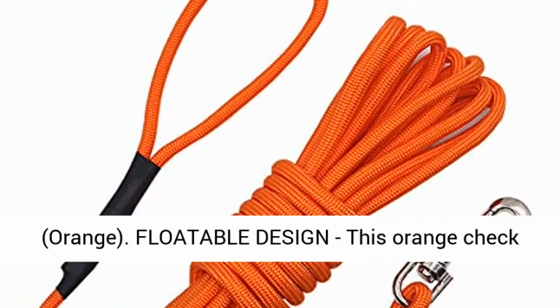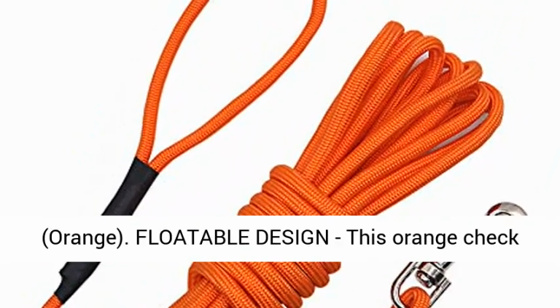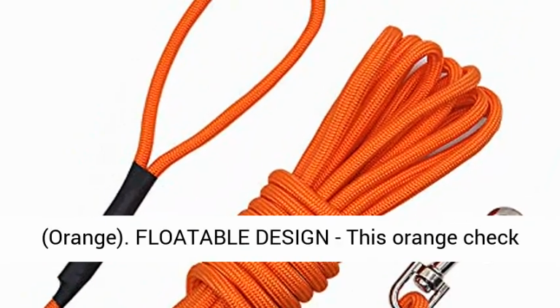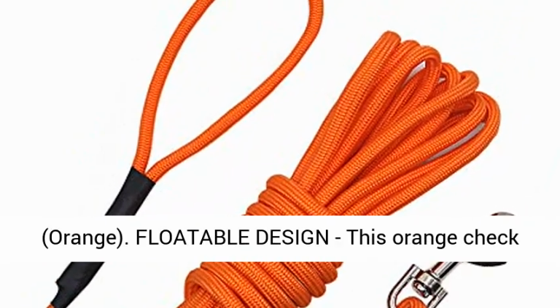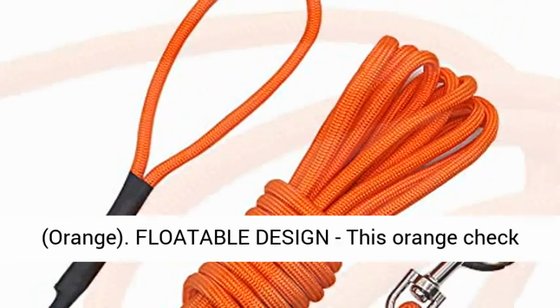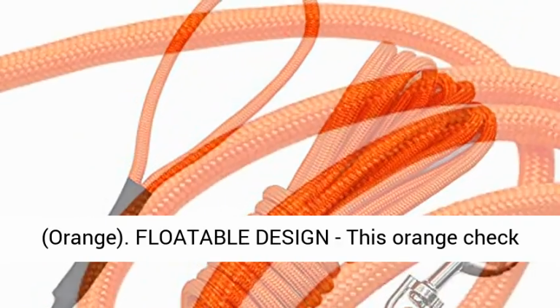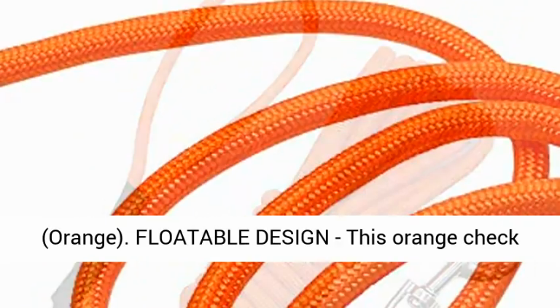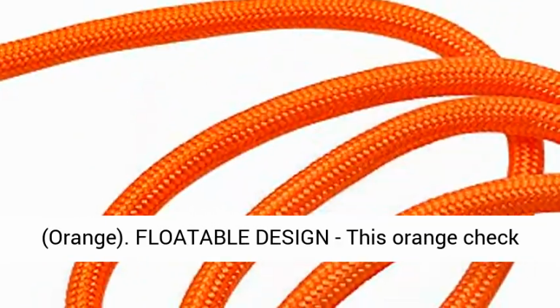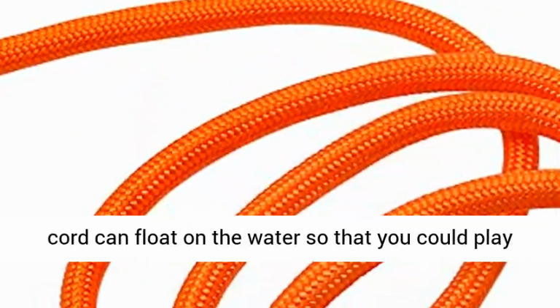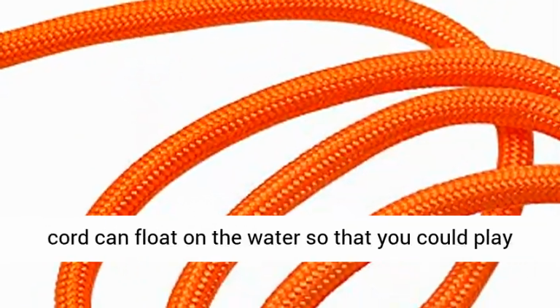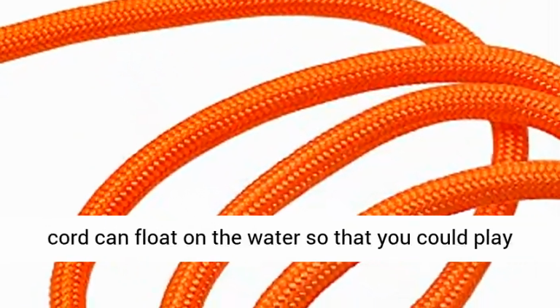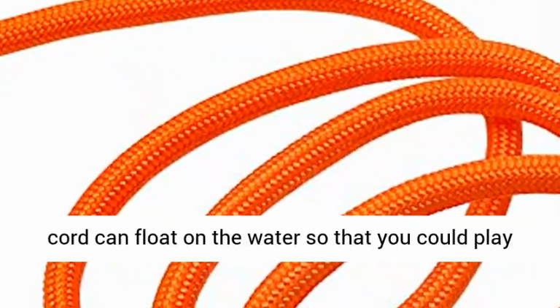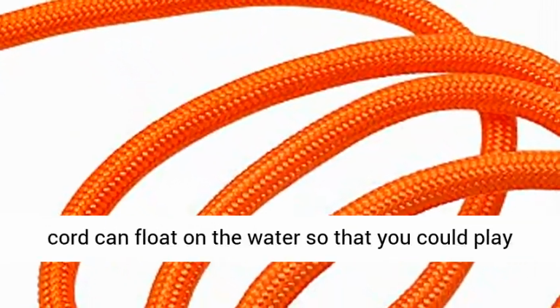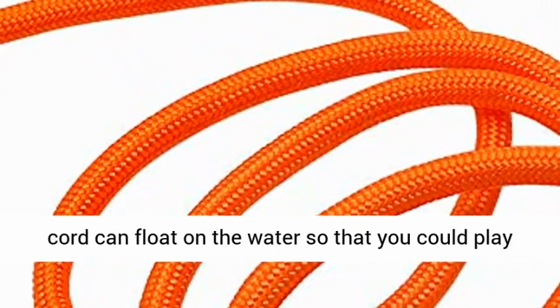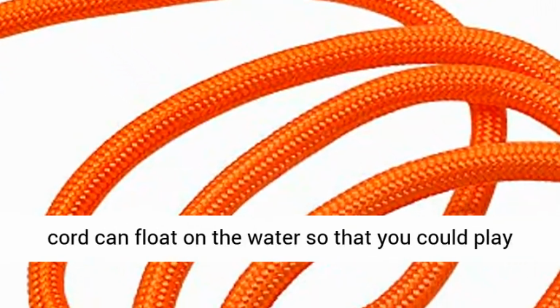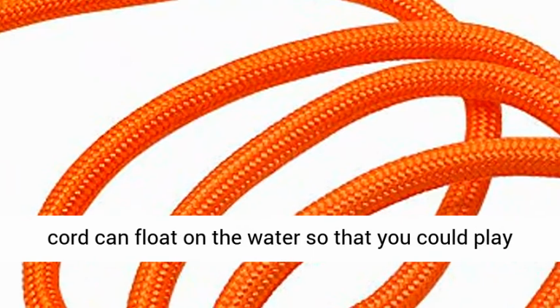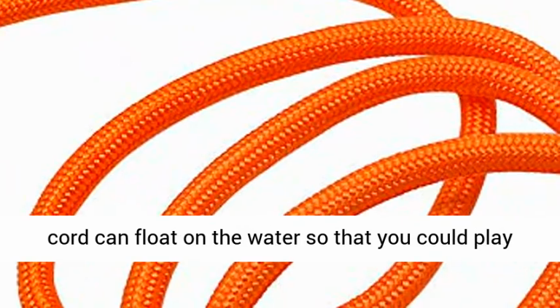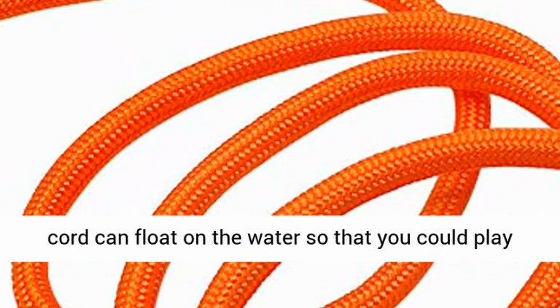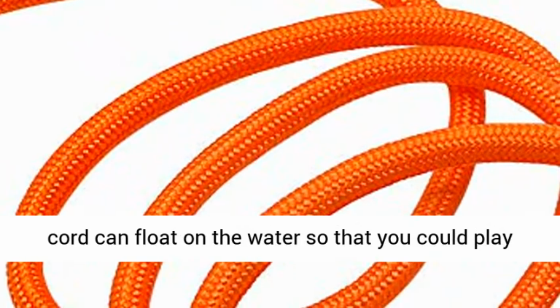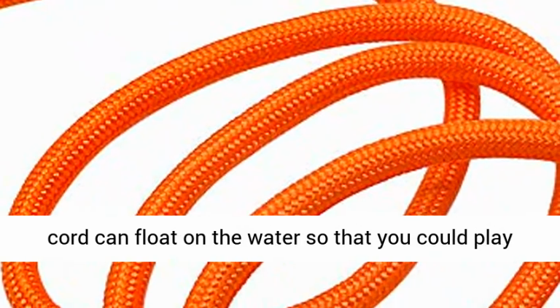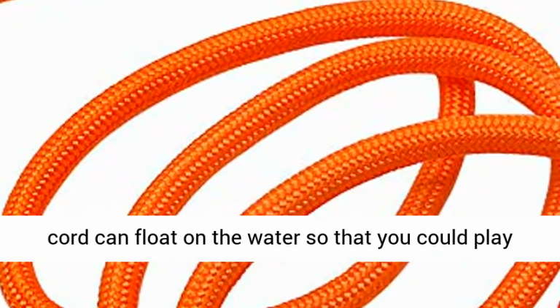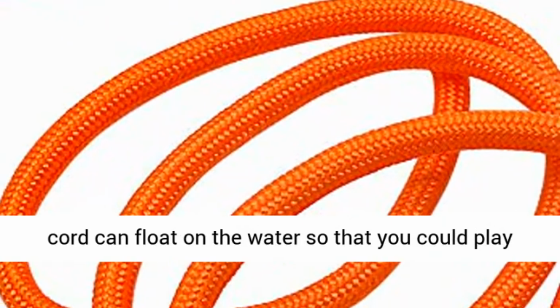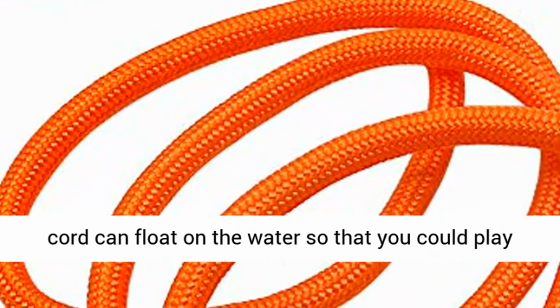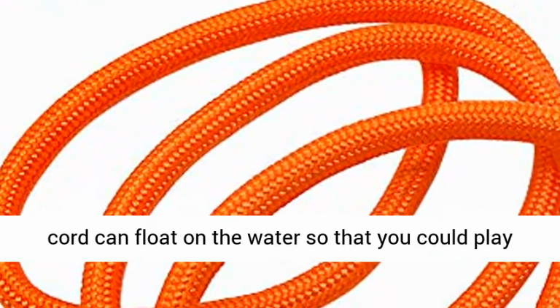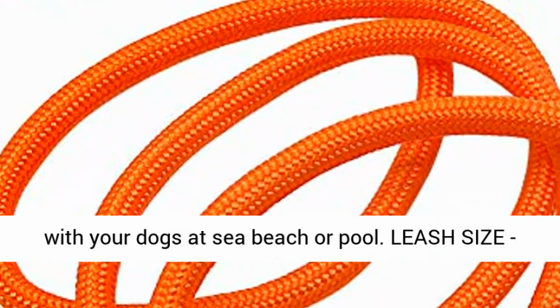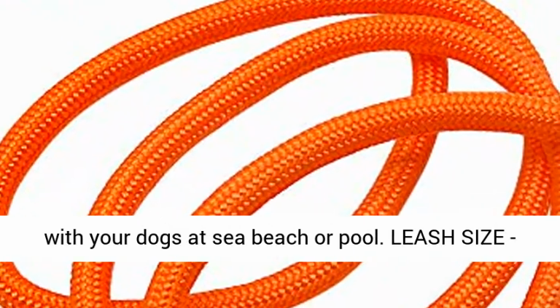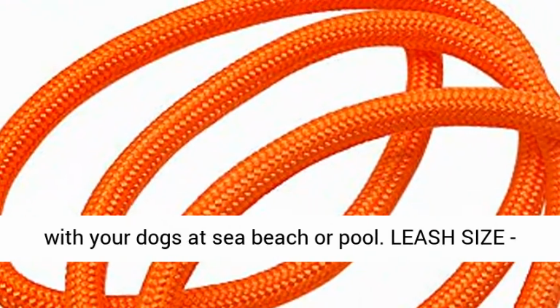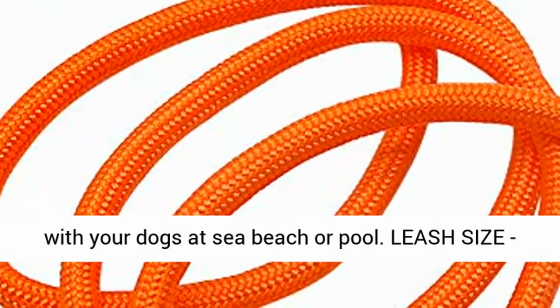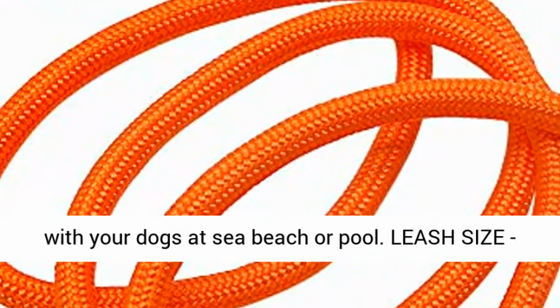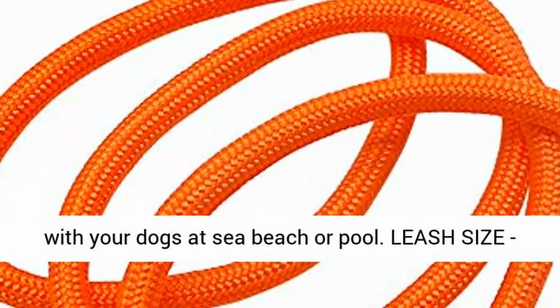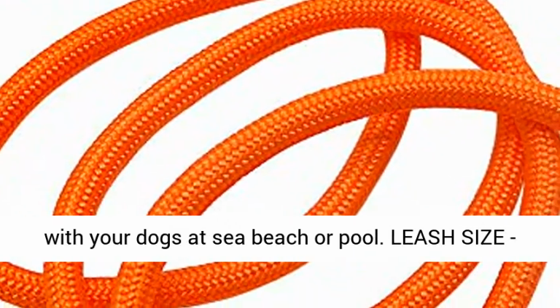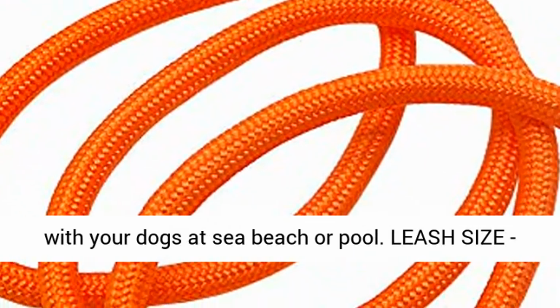Floatable design: this orange check cord can float on the water so that you could play with your dogs at sea beach or pool.